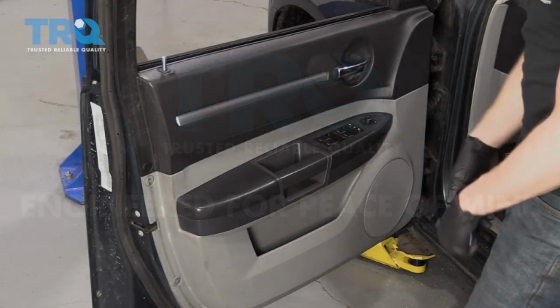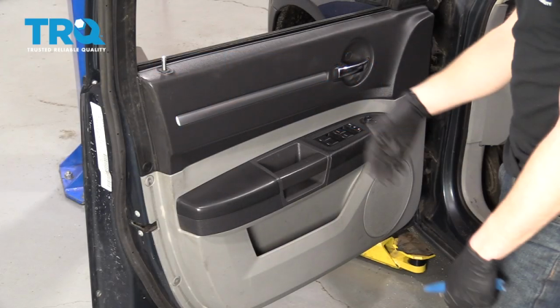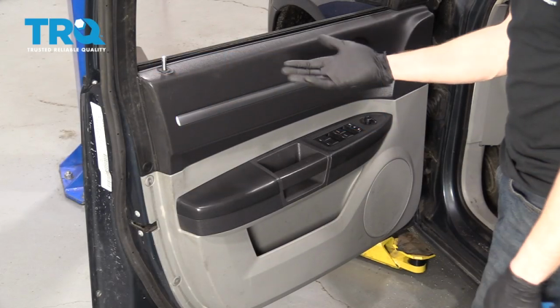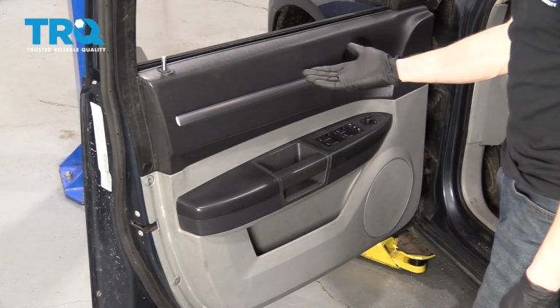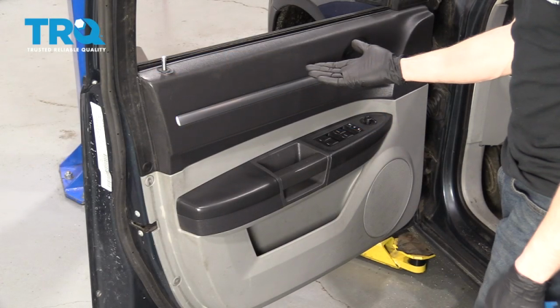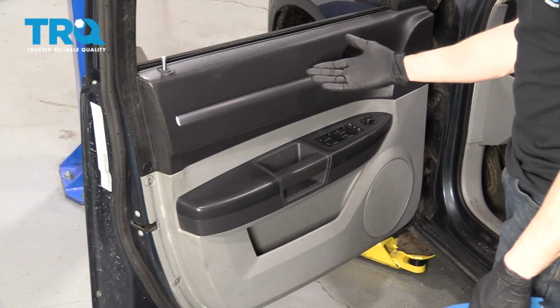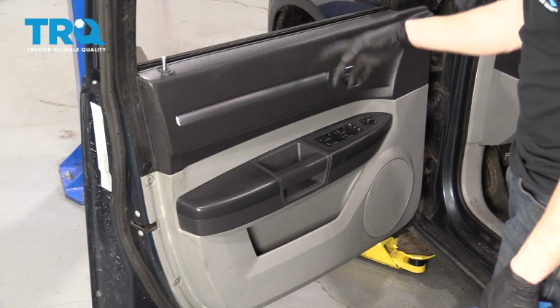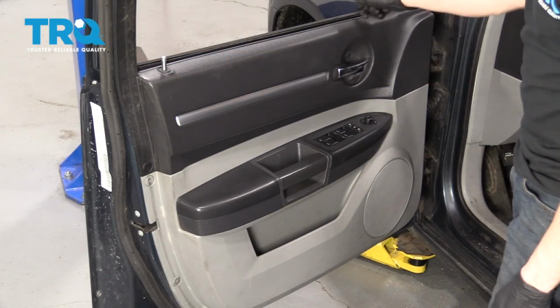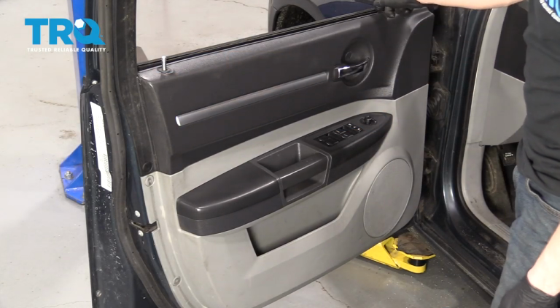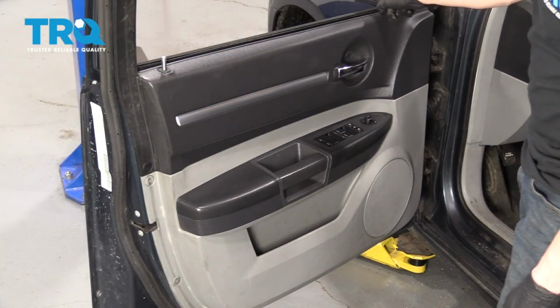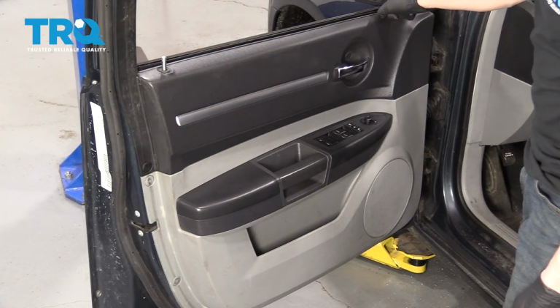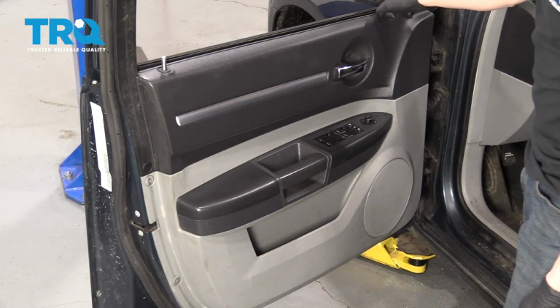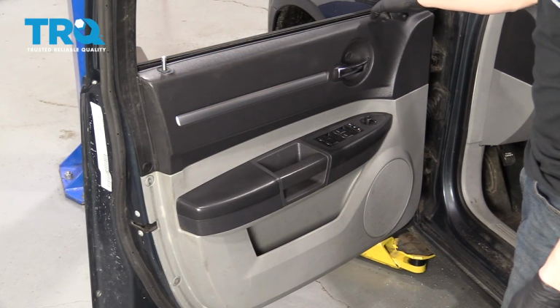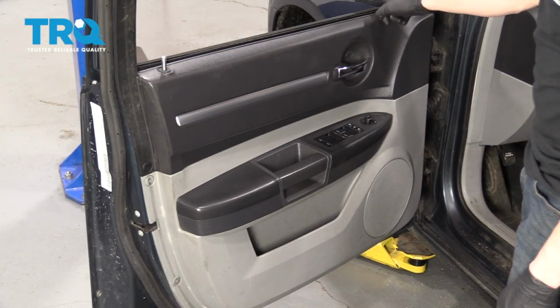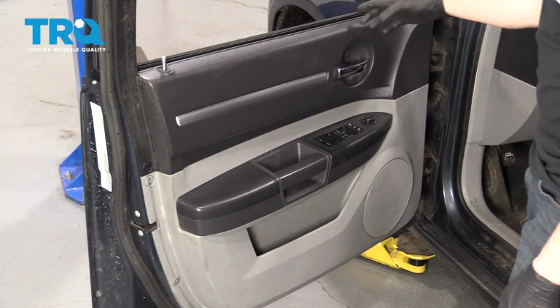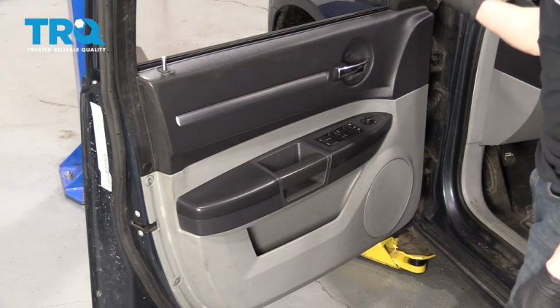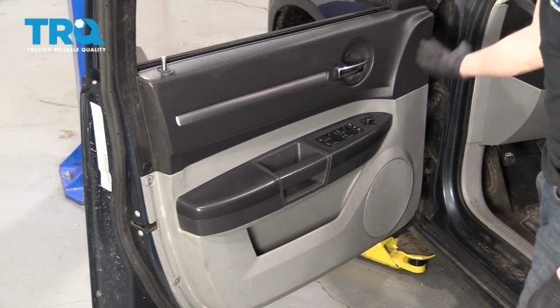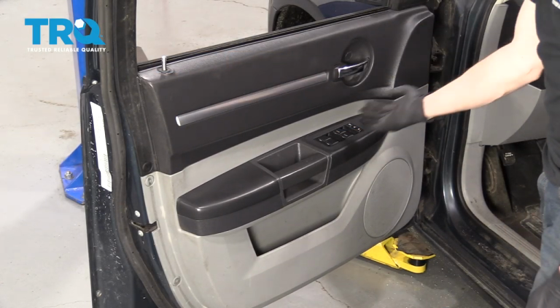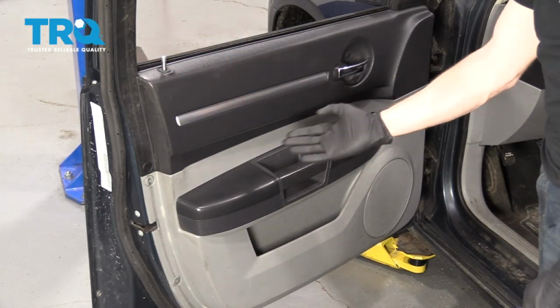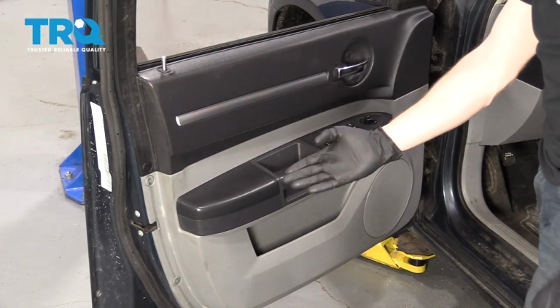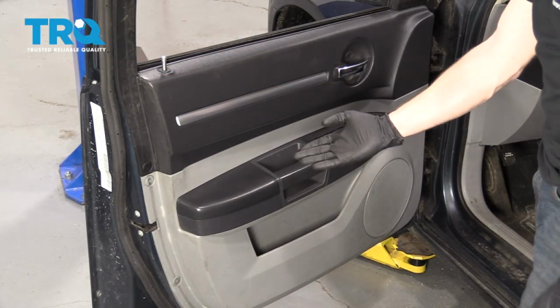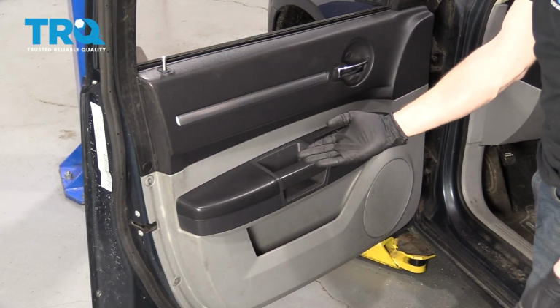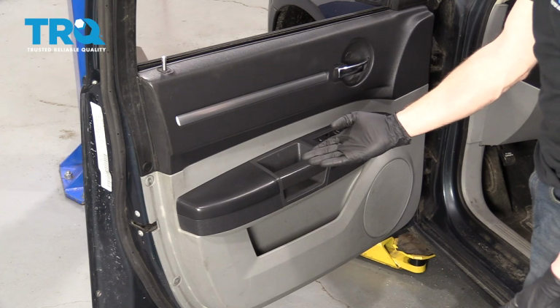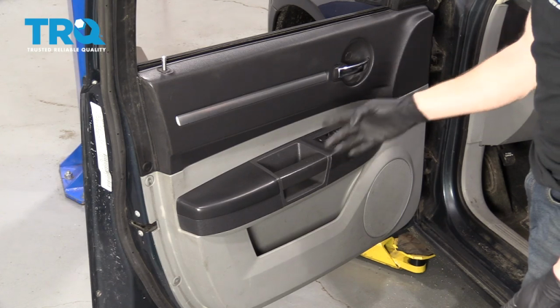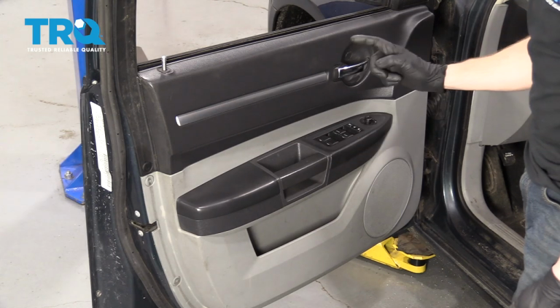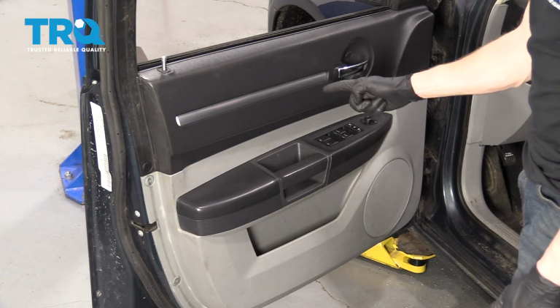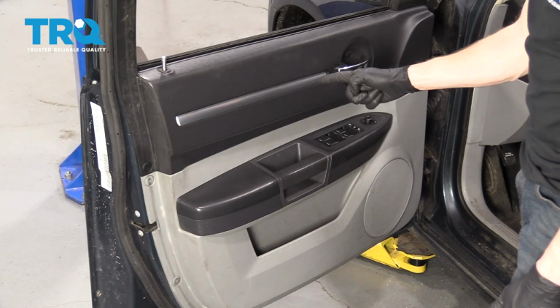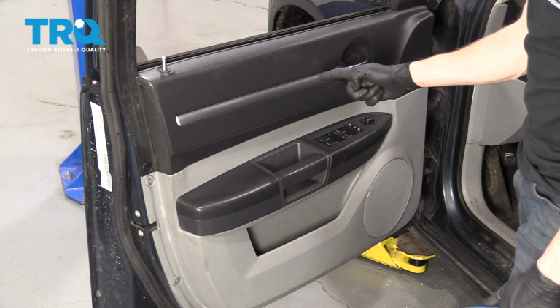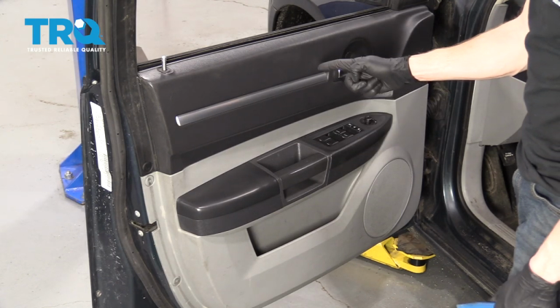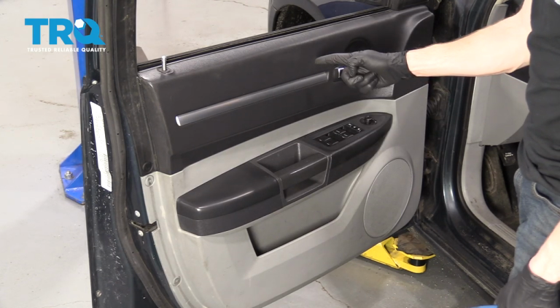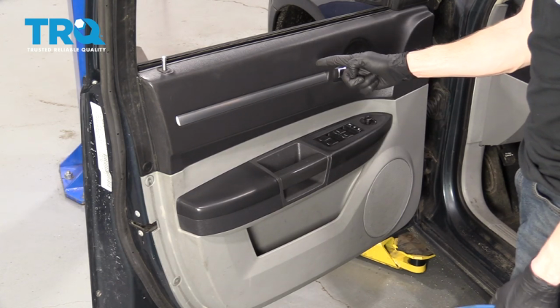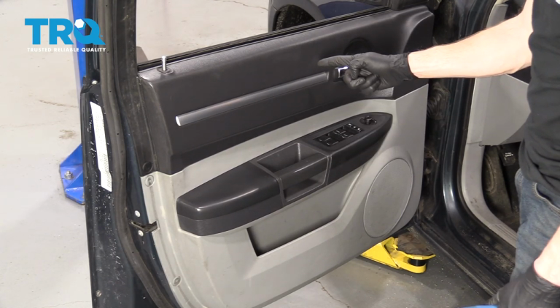We've got the door open. We have a clear view of the mirror. The only problem is it's buried behind all this. So let's get started taking off the door panel.